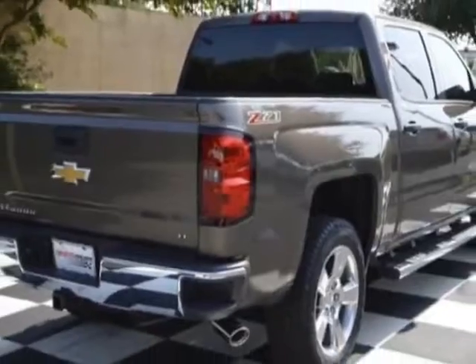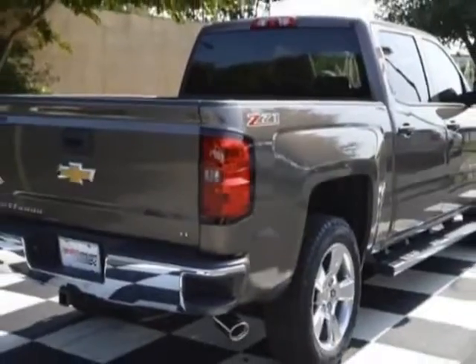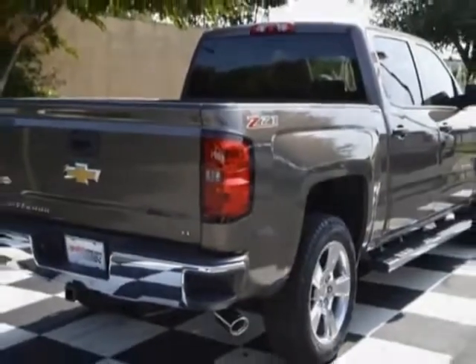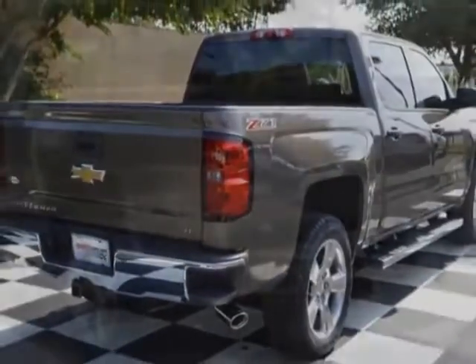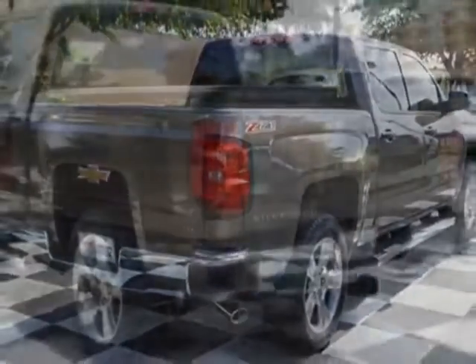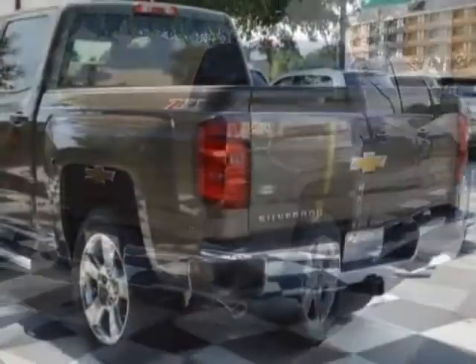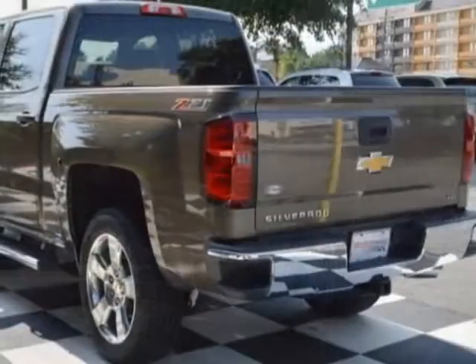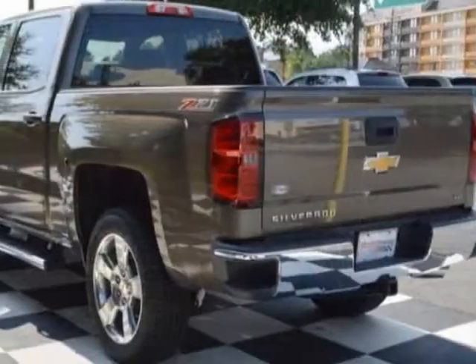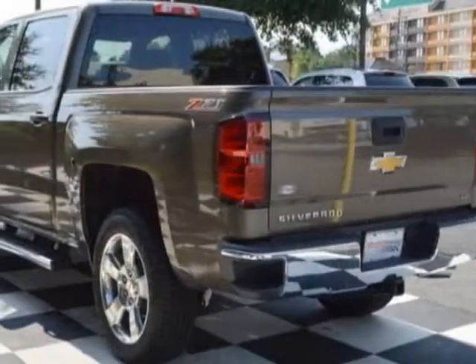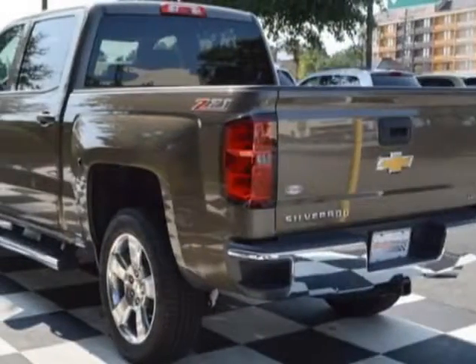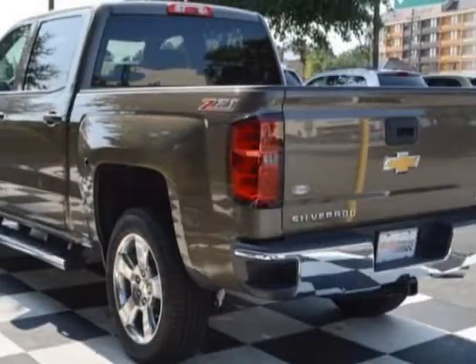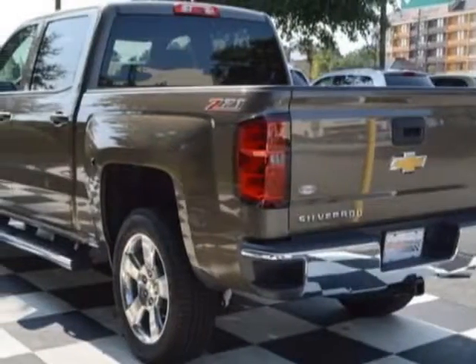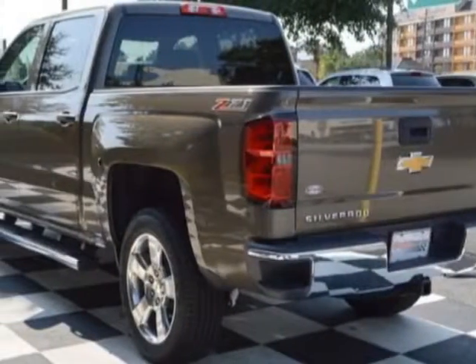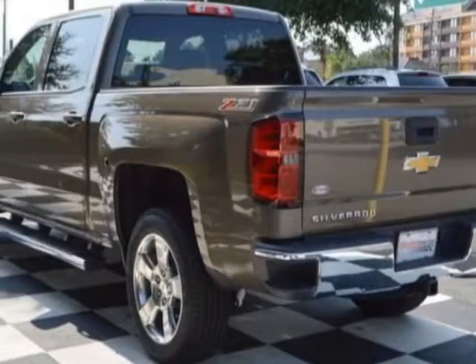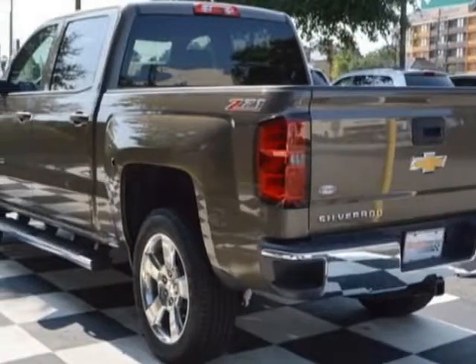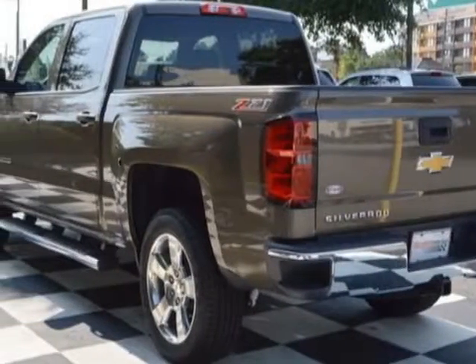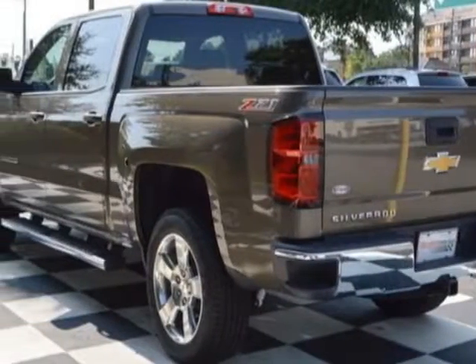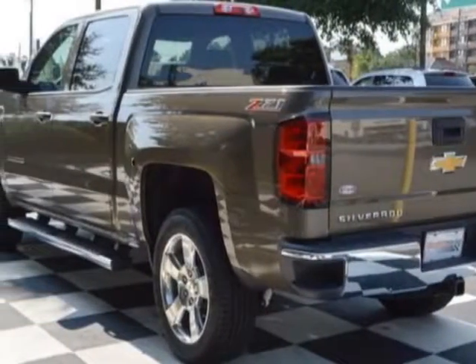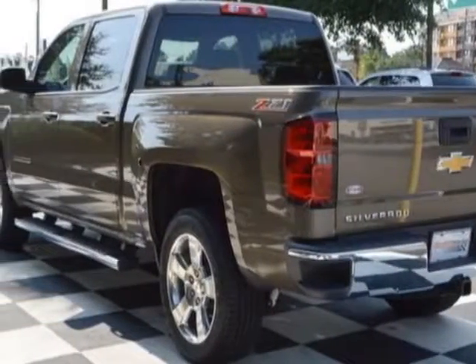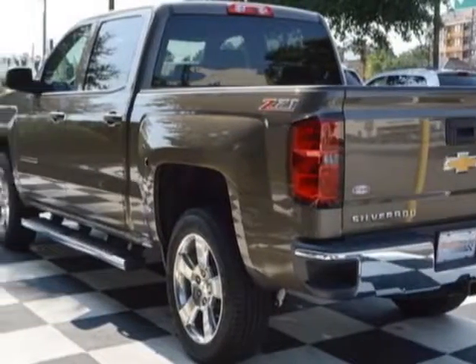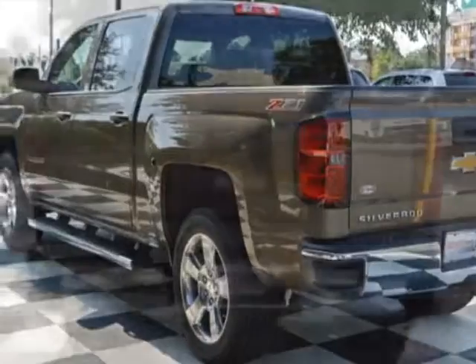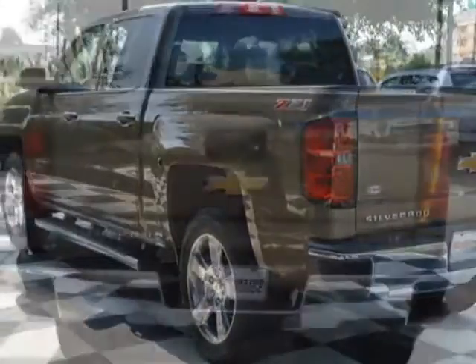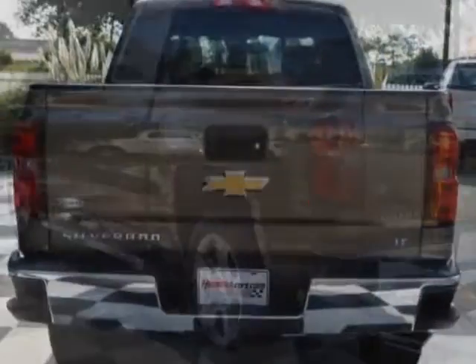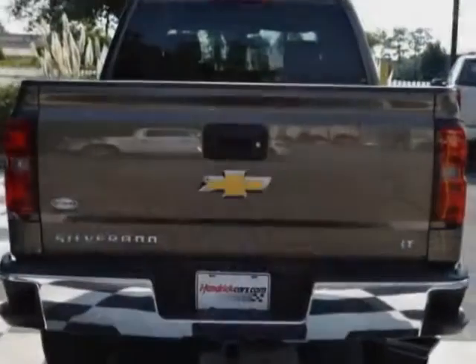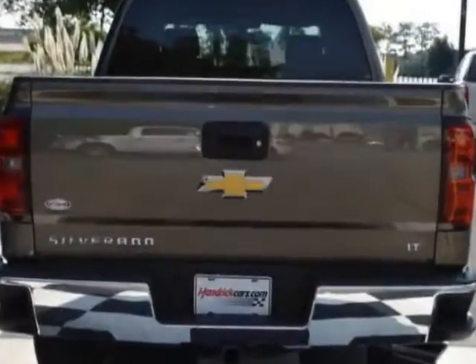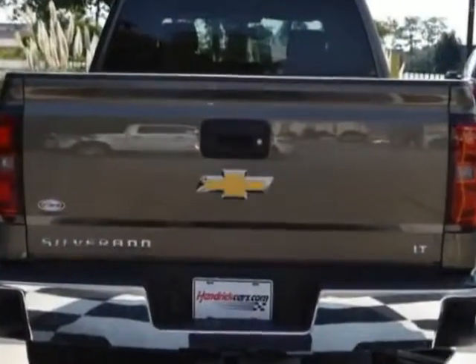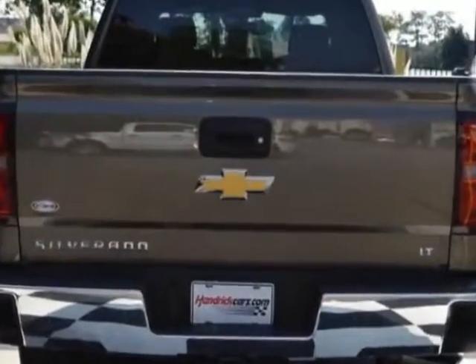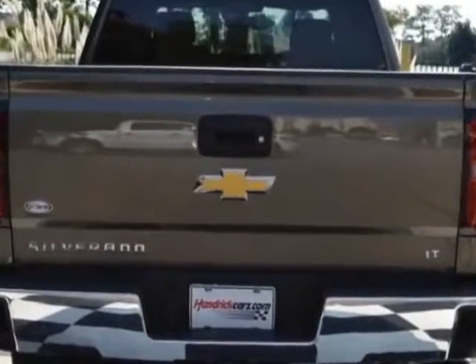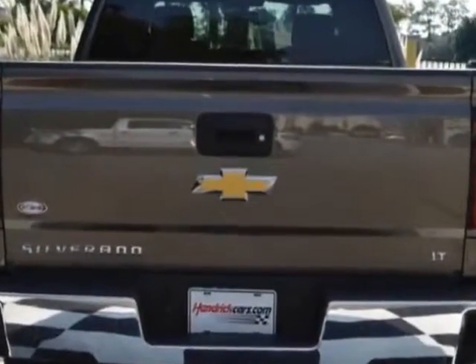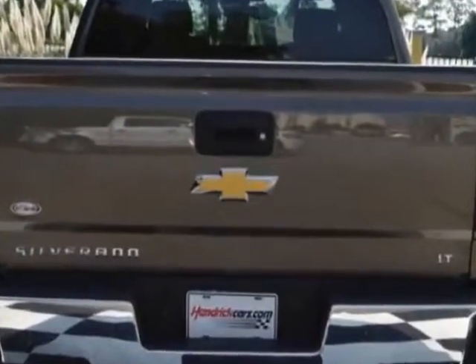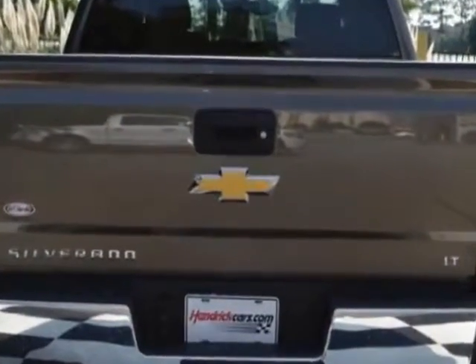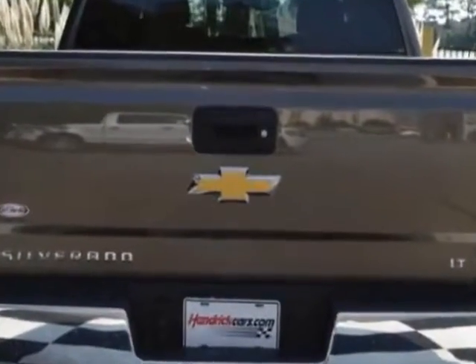This Silverado 1500 boasts a 4.3 liter engine and has a 6-speed automatic transmission.